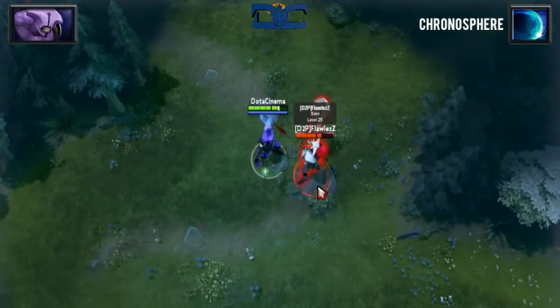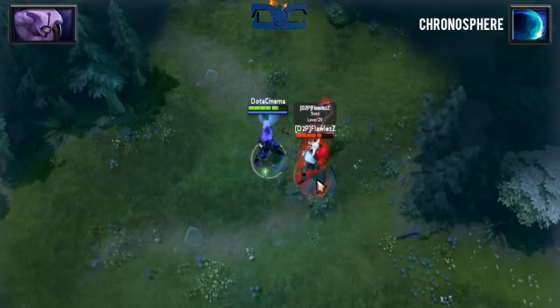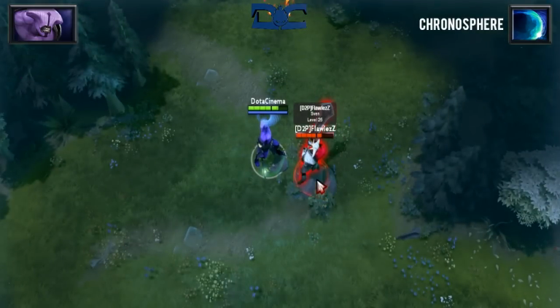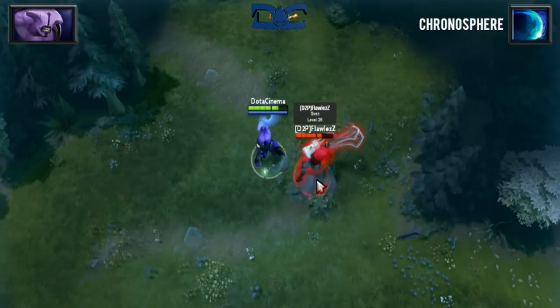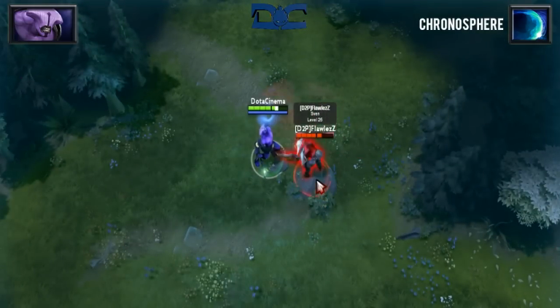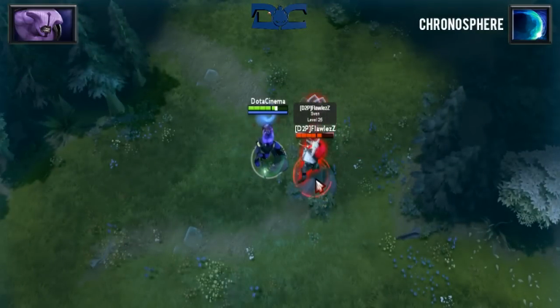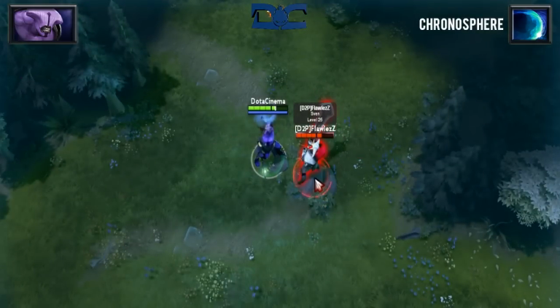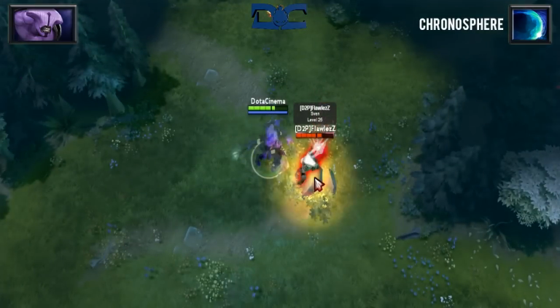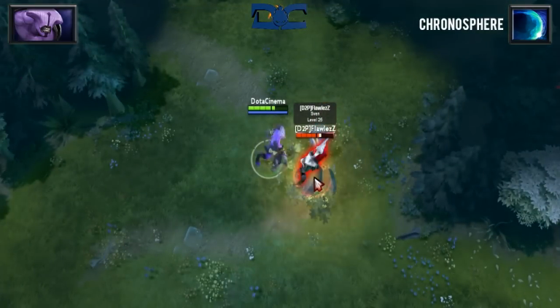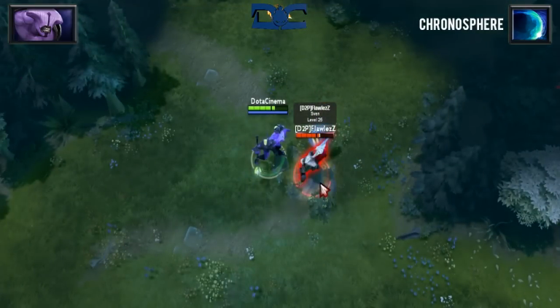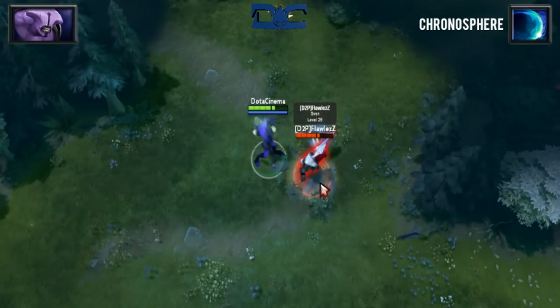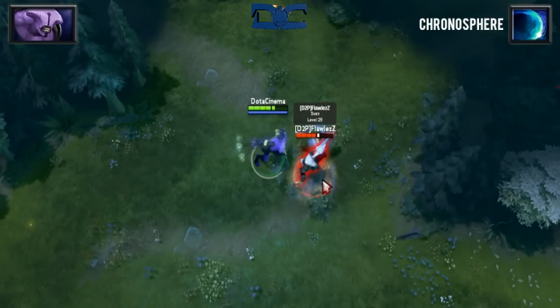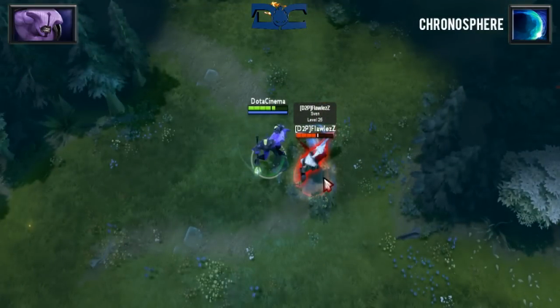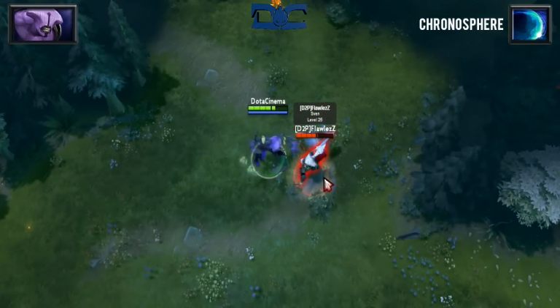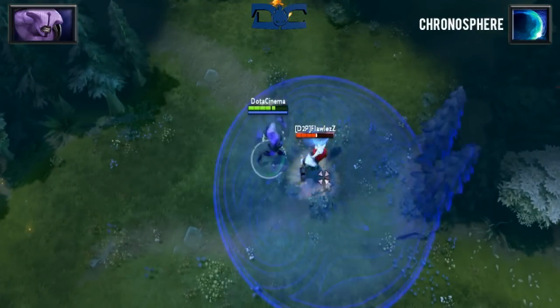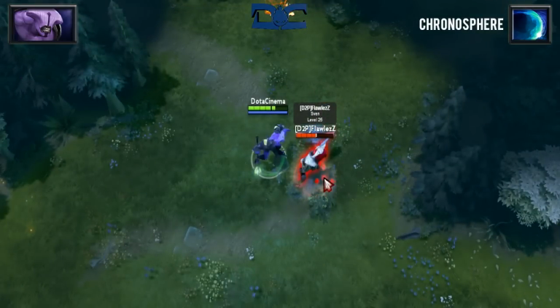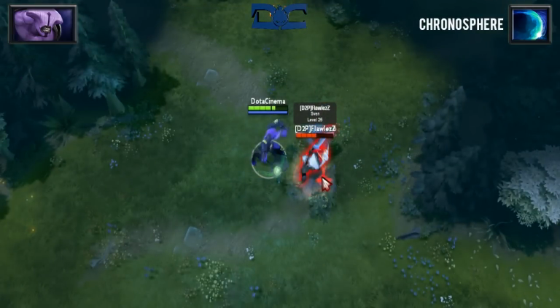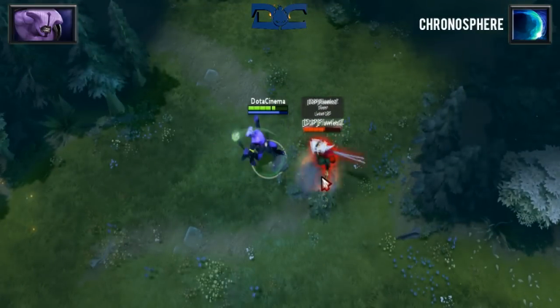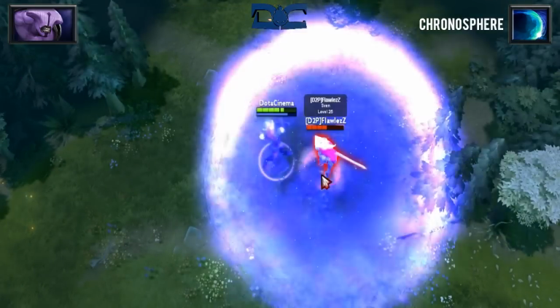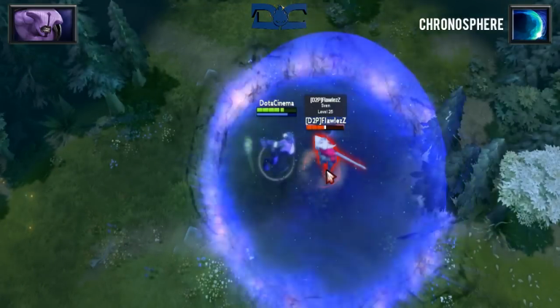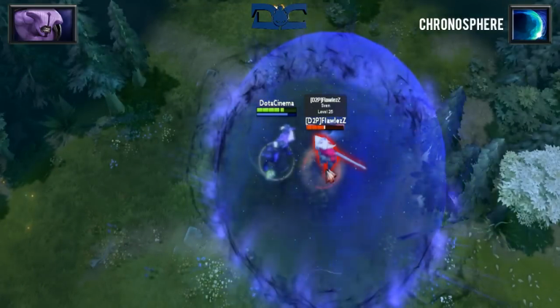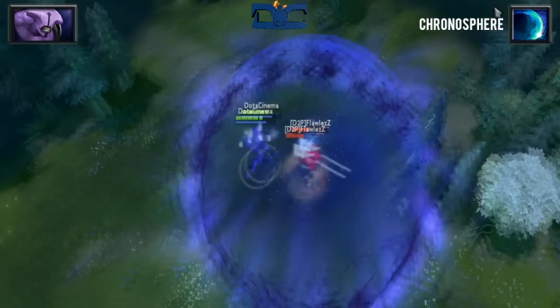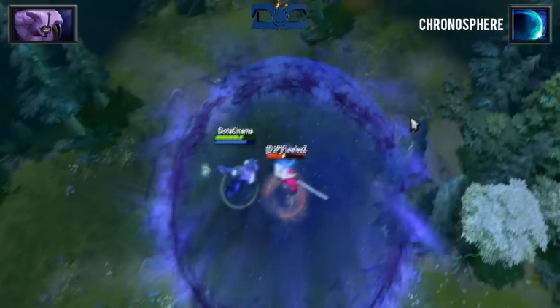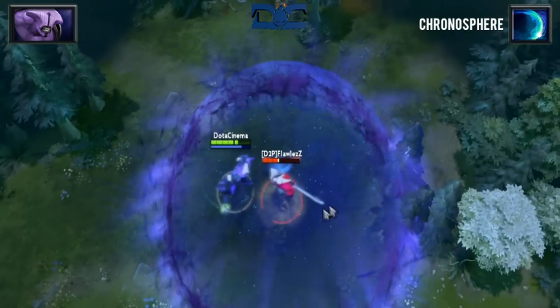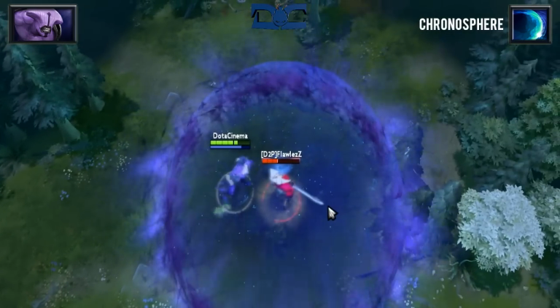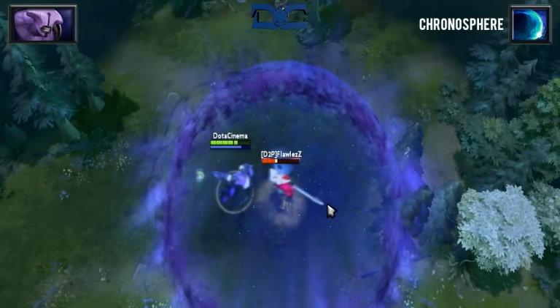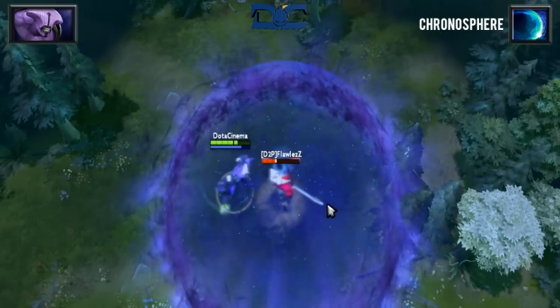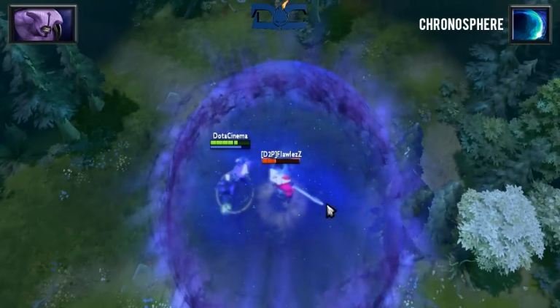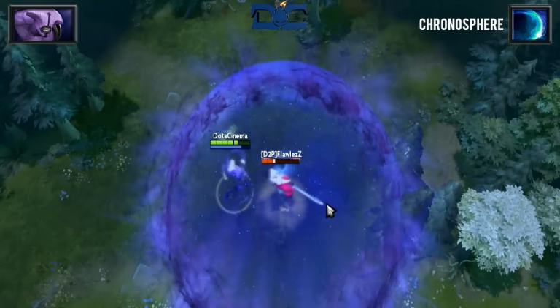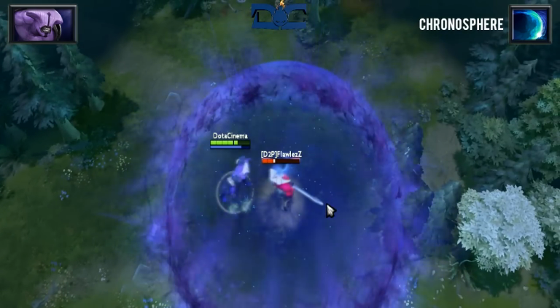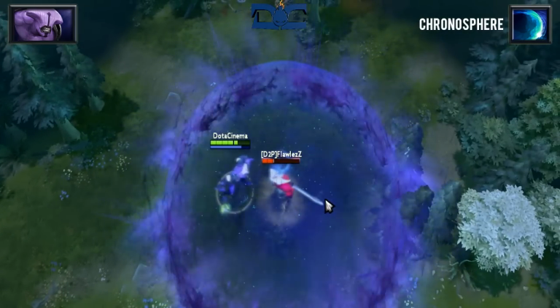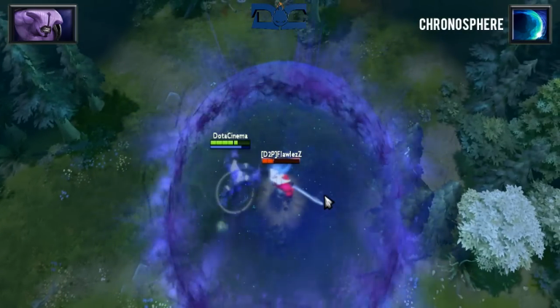Aghanim's Scepter can also be picked up by Void, which aids in lowering the cooldown of his ultimate from 100 seconds to 60, as well as increasing the duration of Chronosphere itself from 5 to 6 seconds.